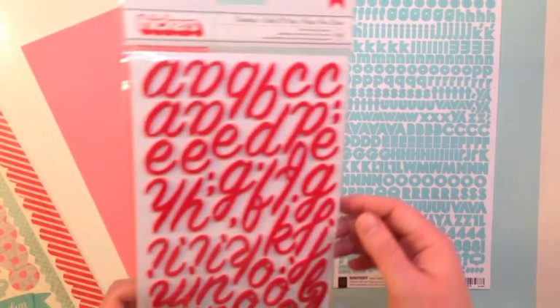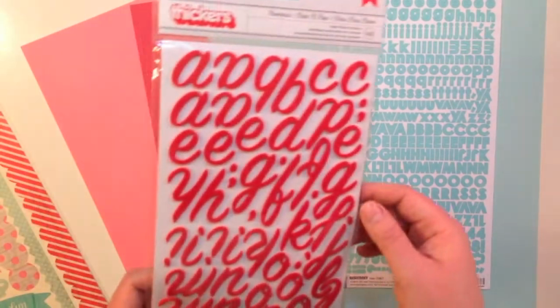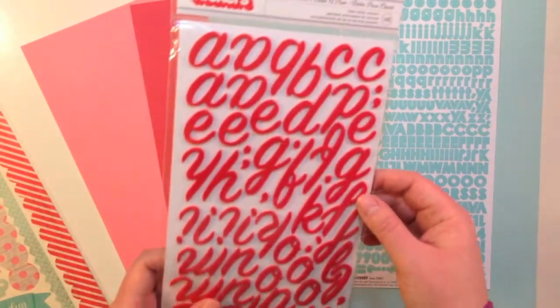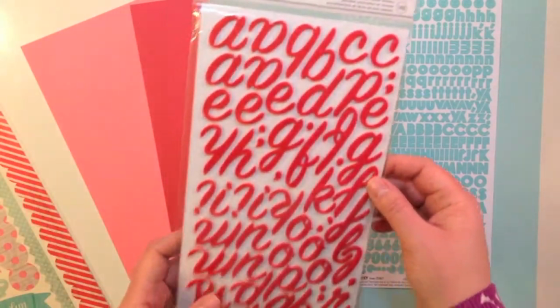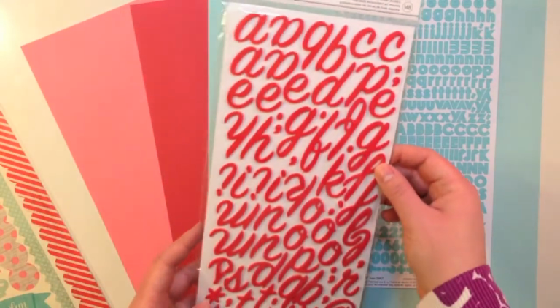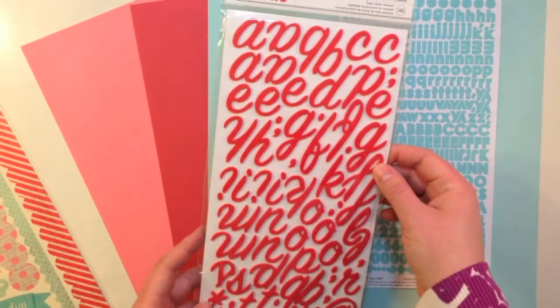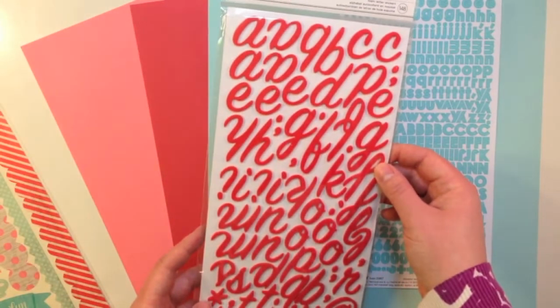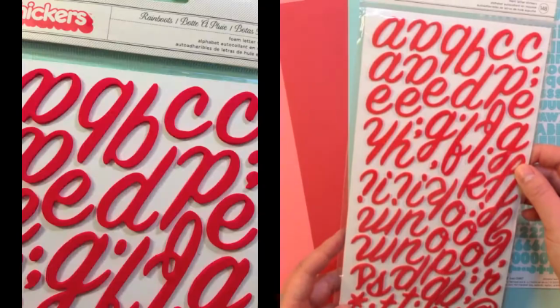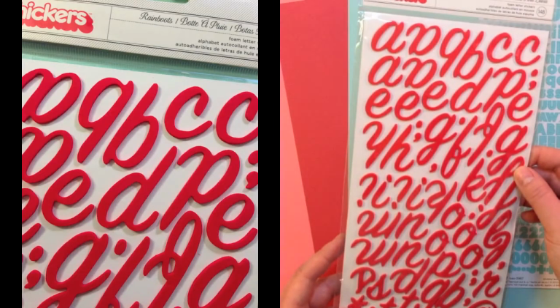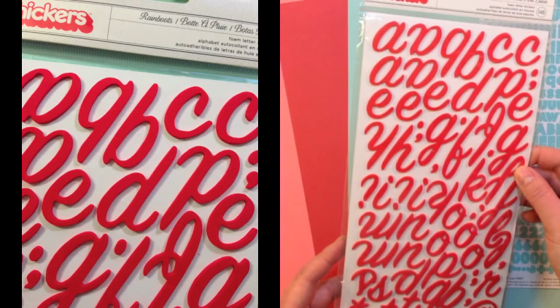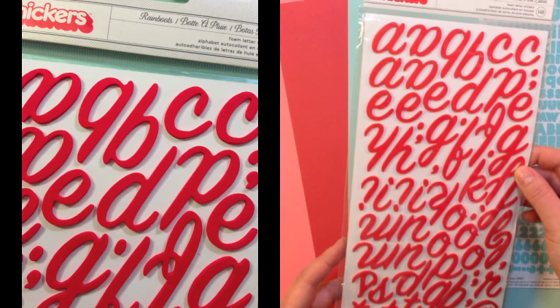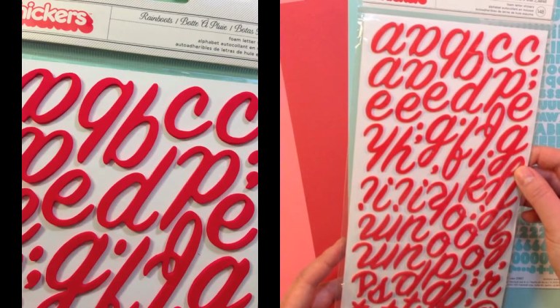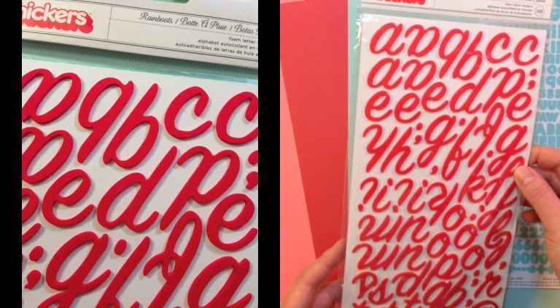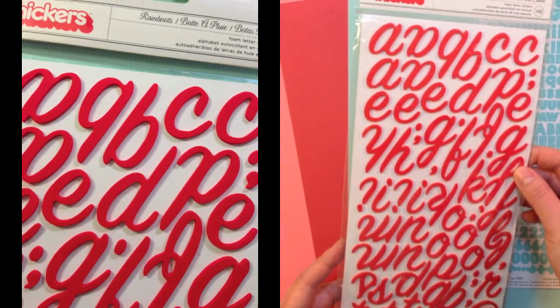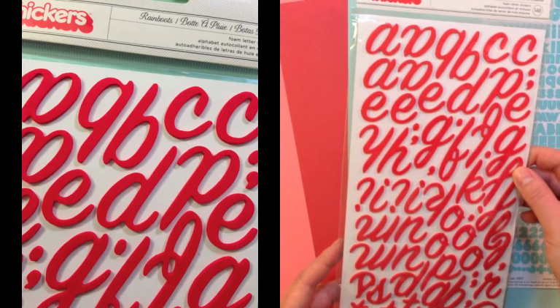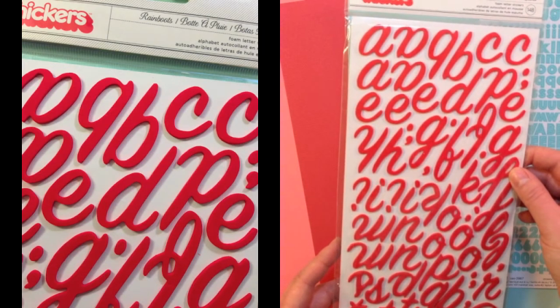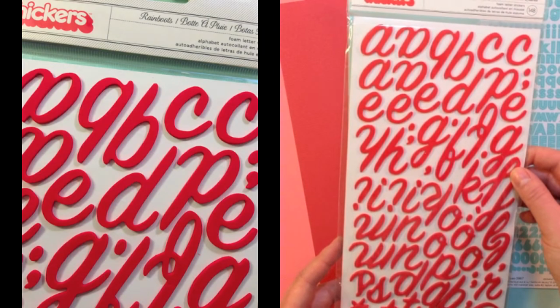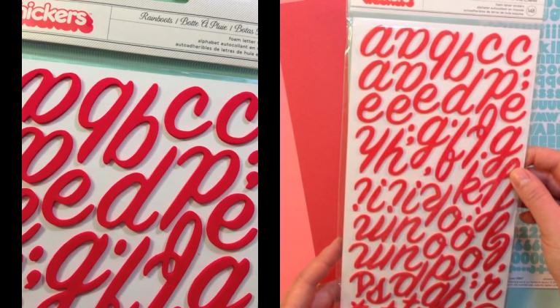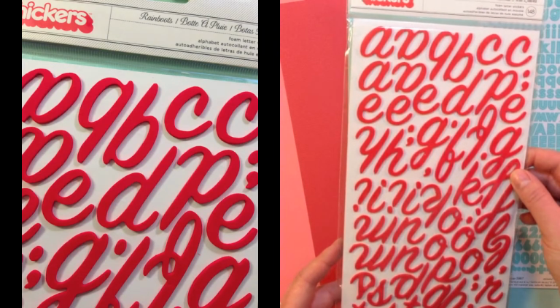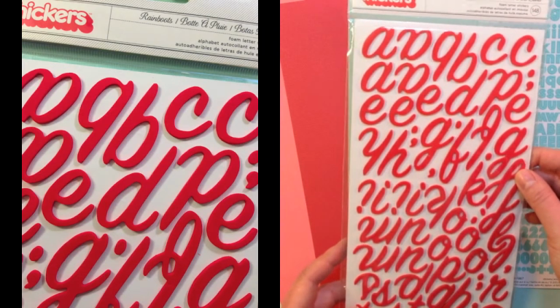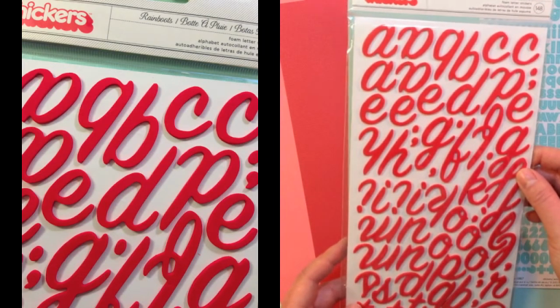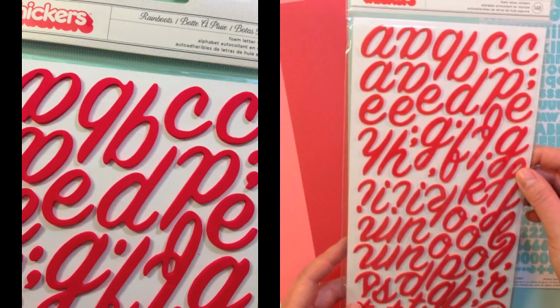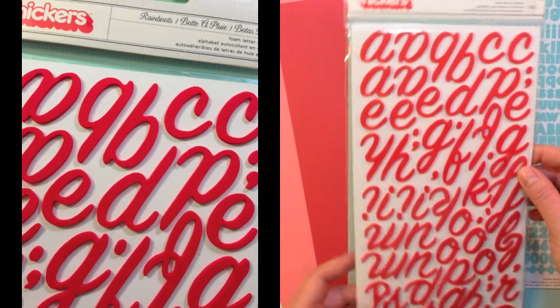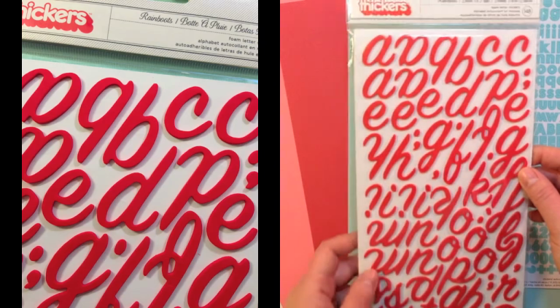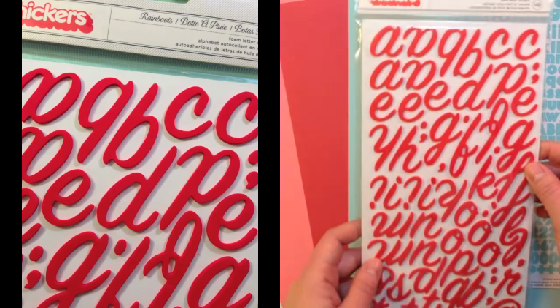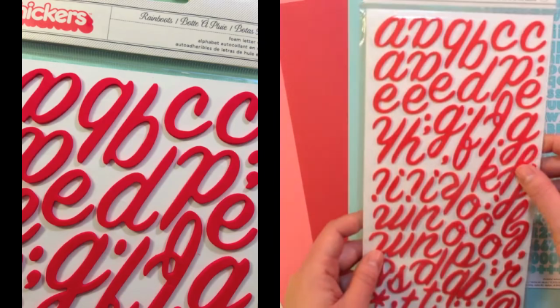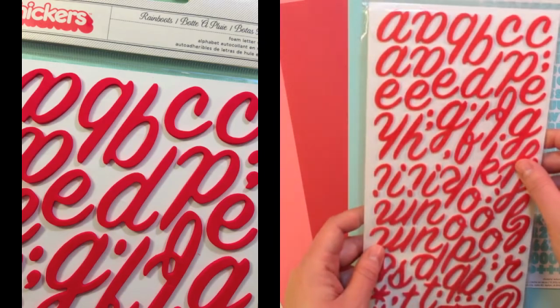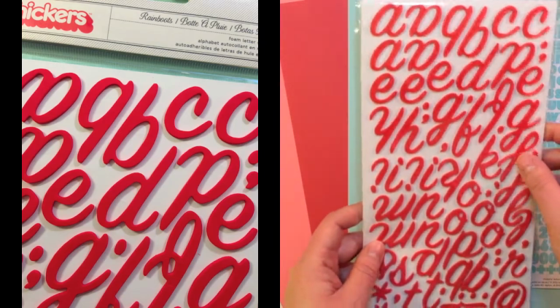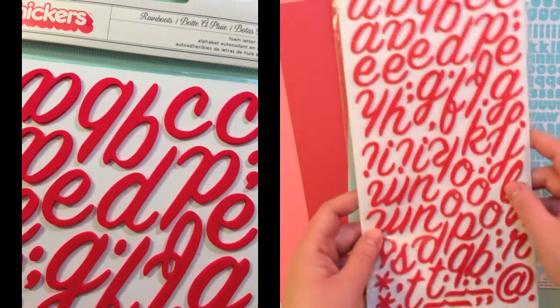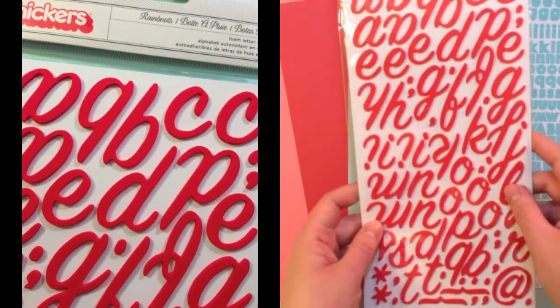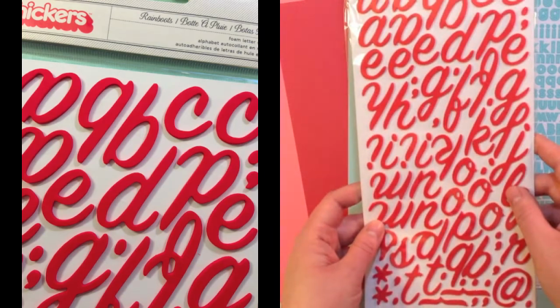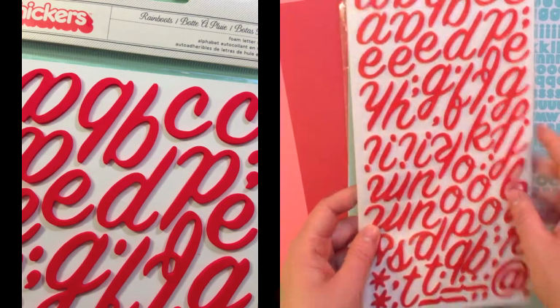You're also getting a Rain Boots package of stickers. These are foam letter stickers and they're red.